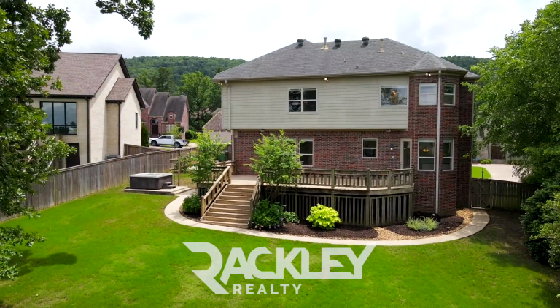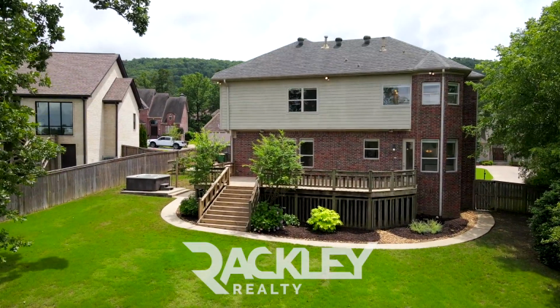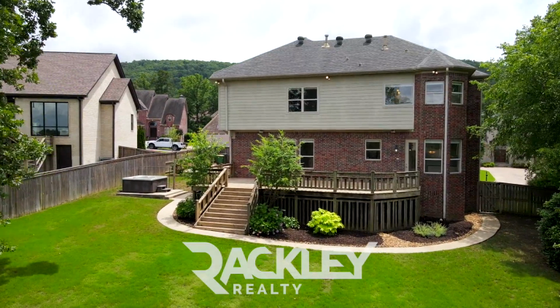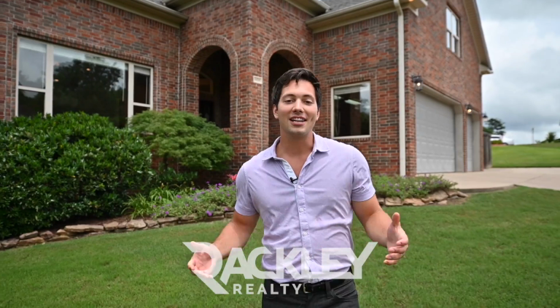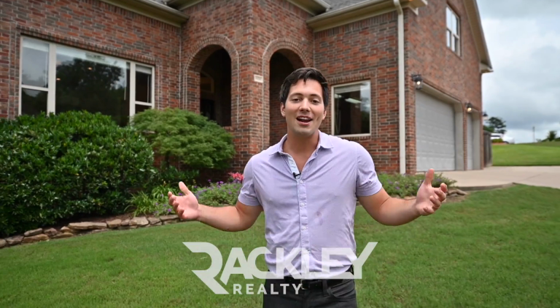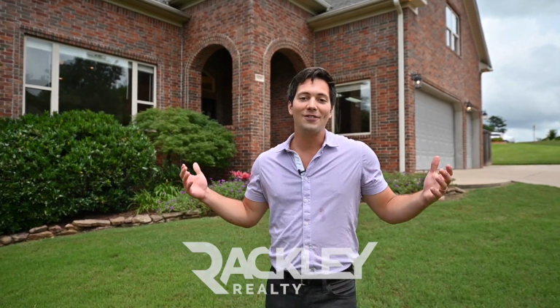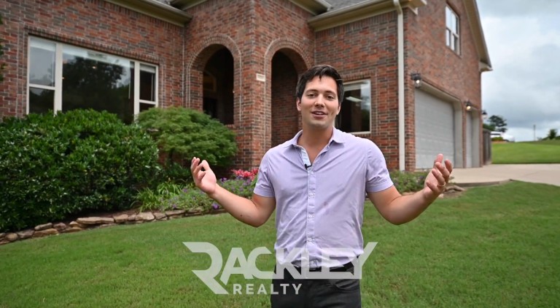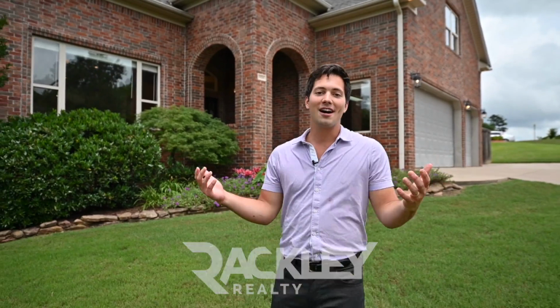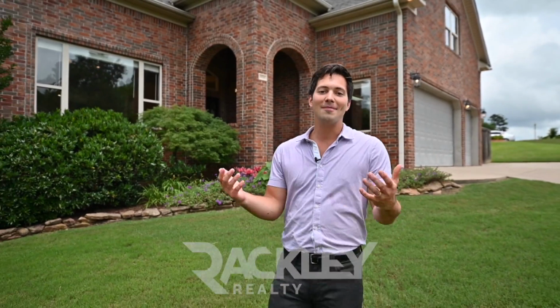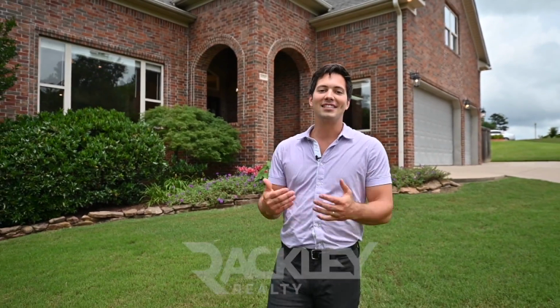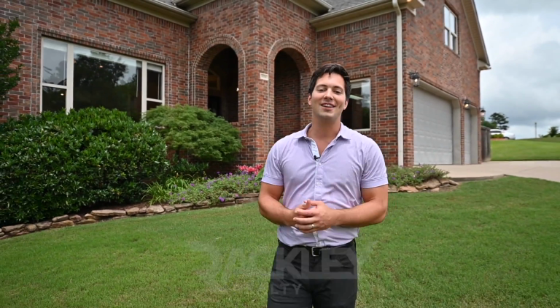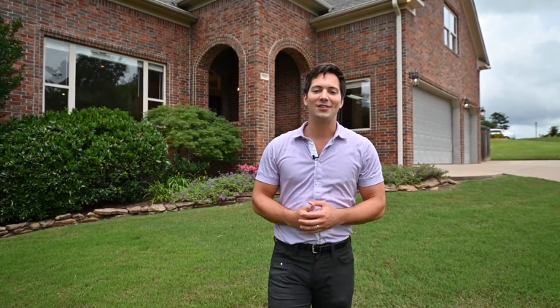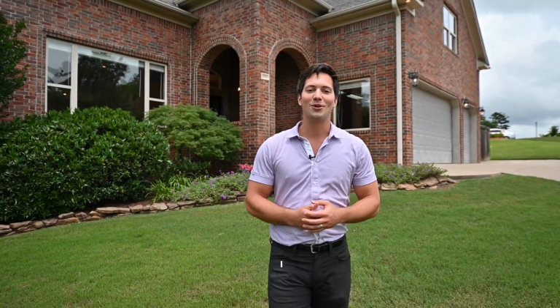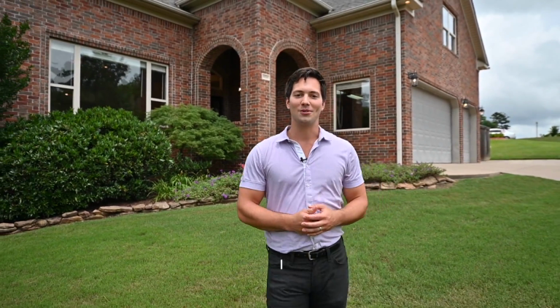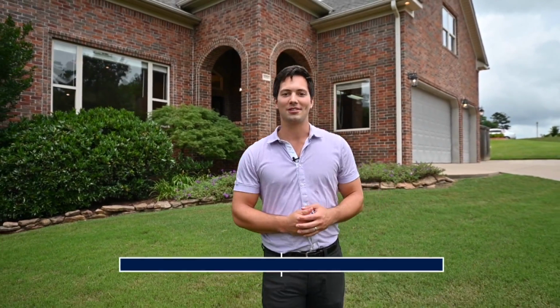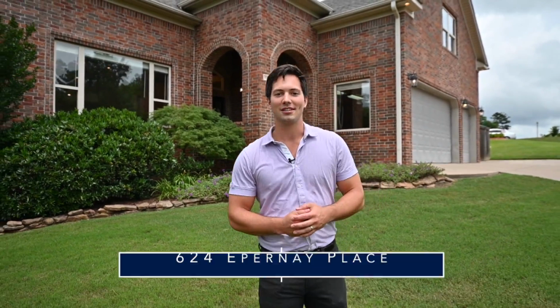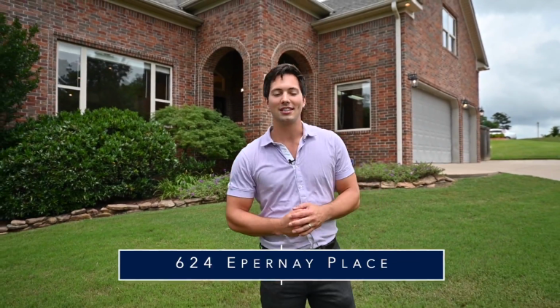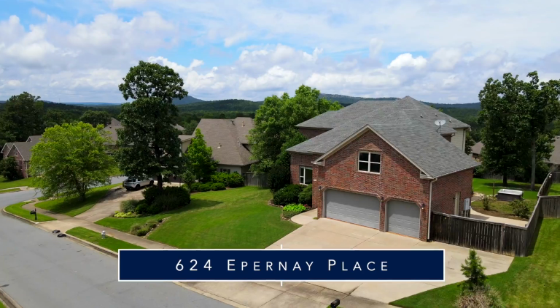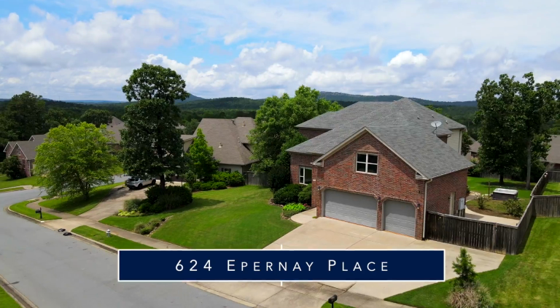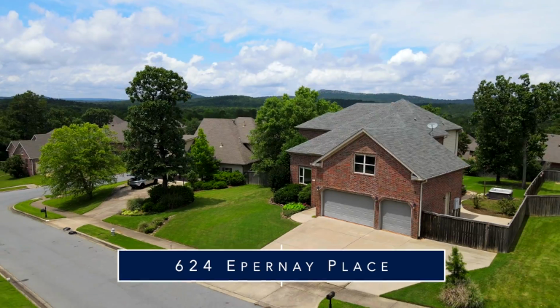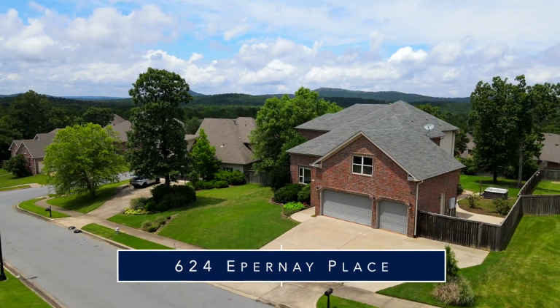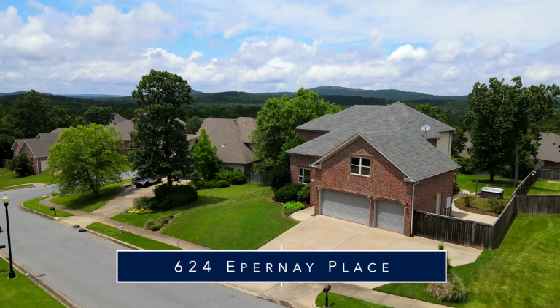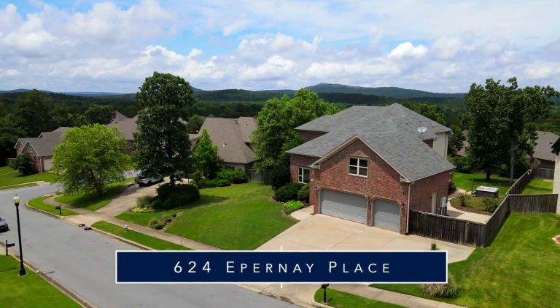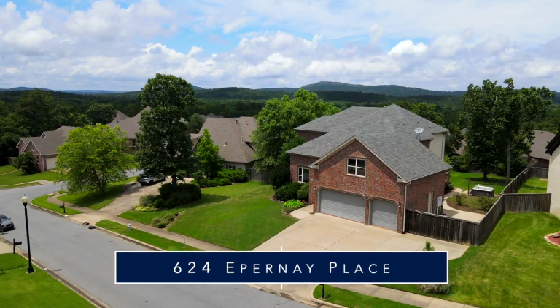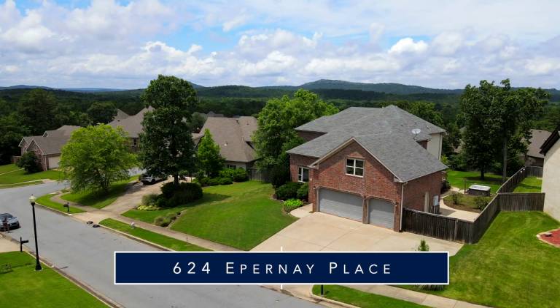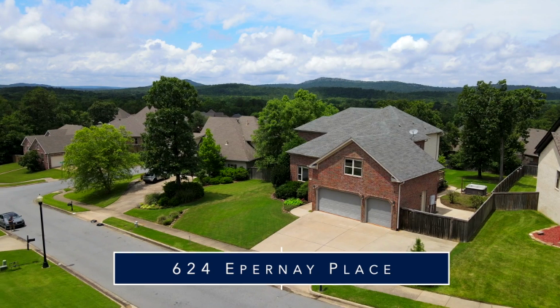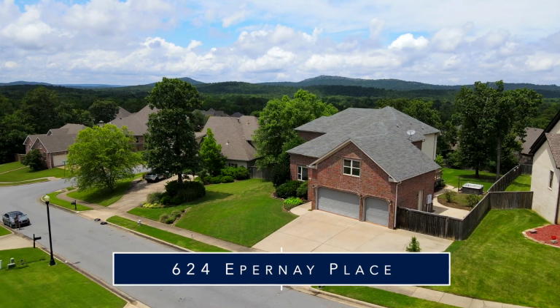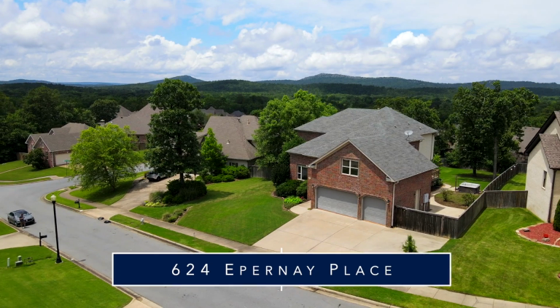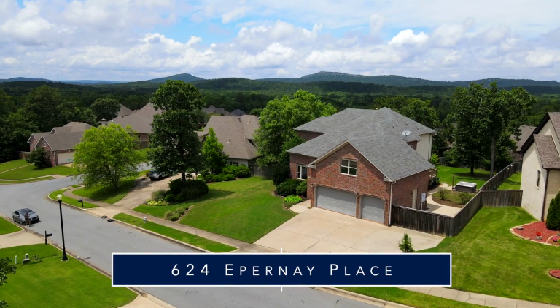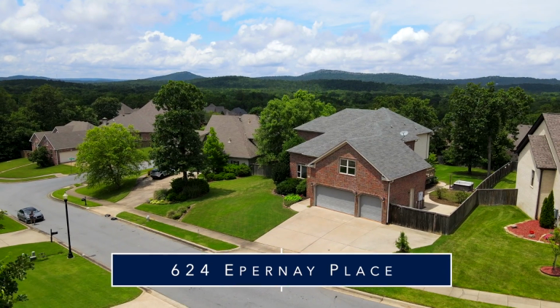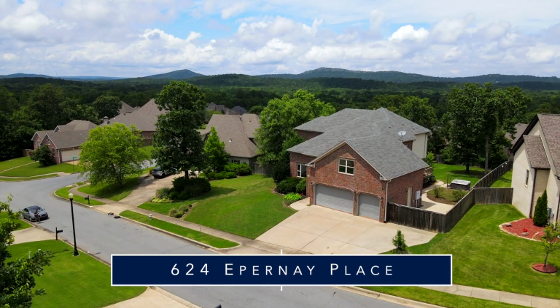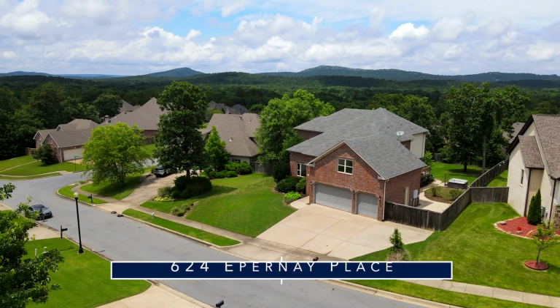We're excited for you to come and see if it's yours. 624 Epernay Place. Welcome home.